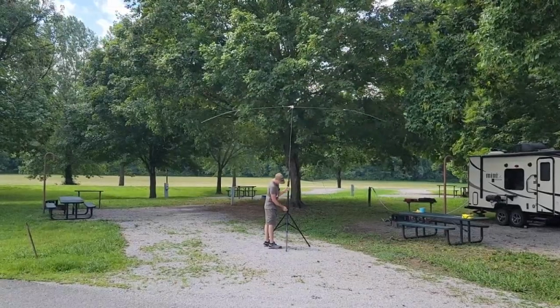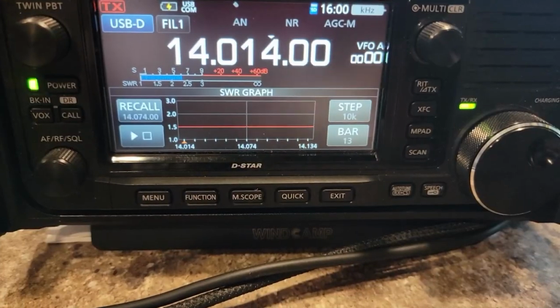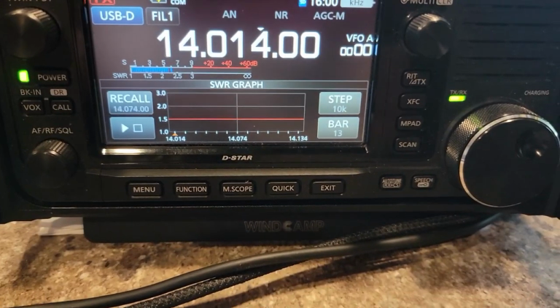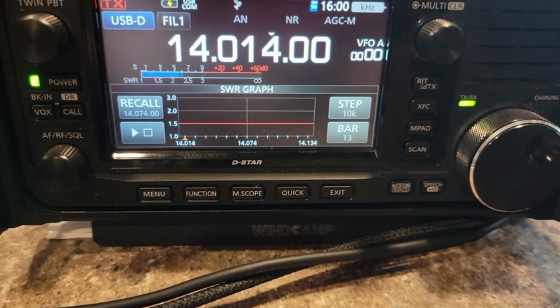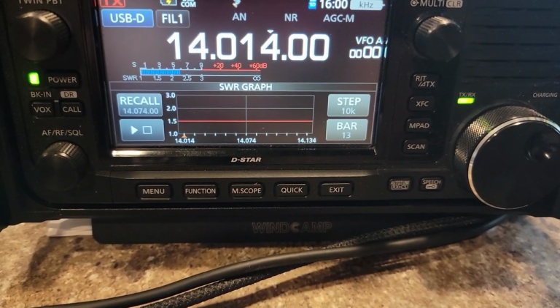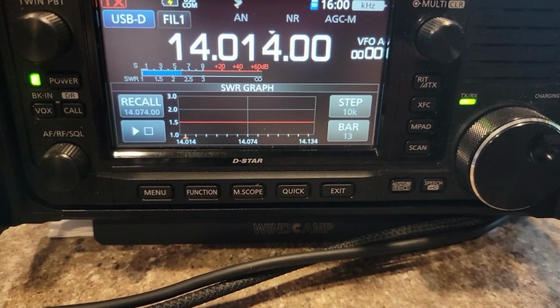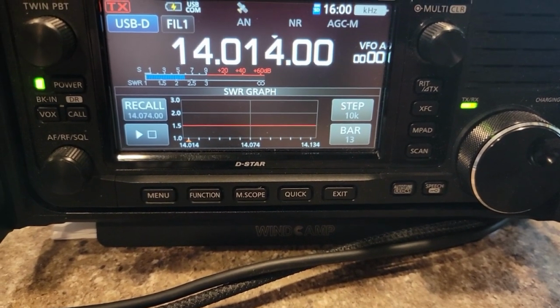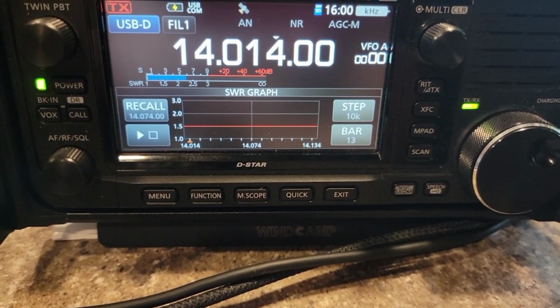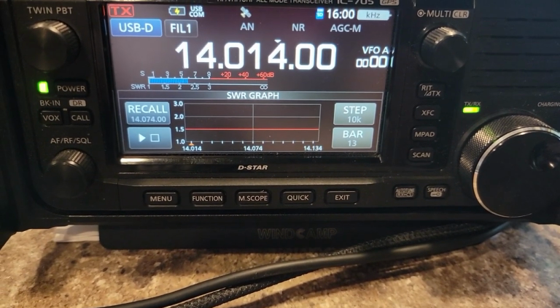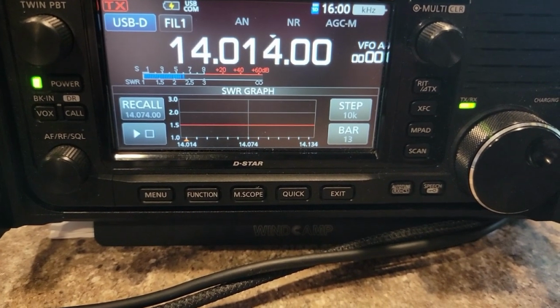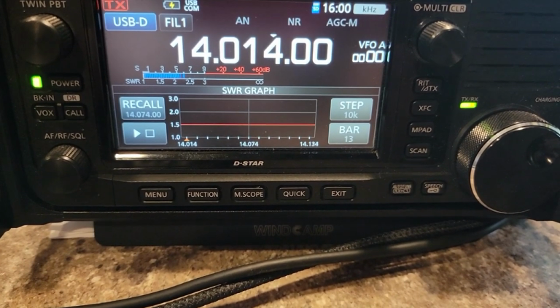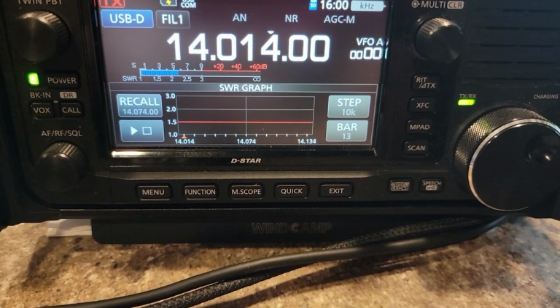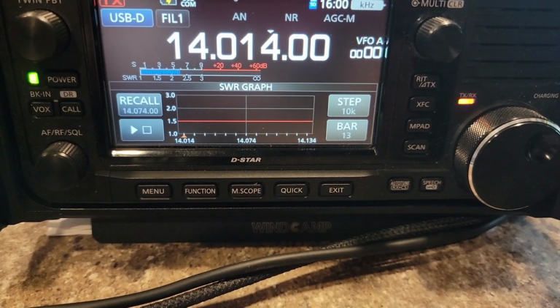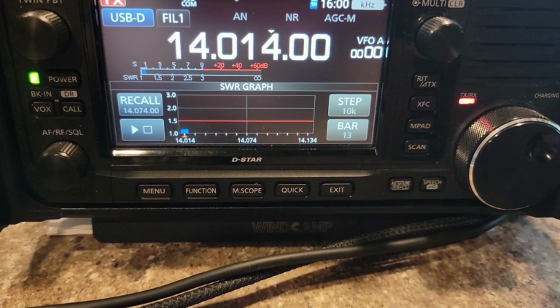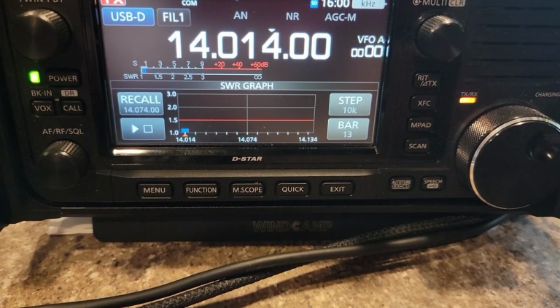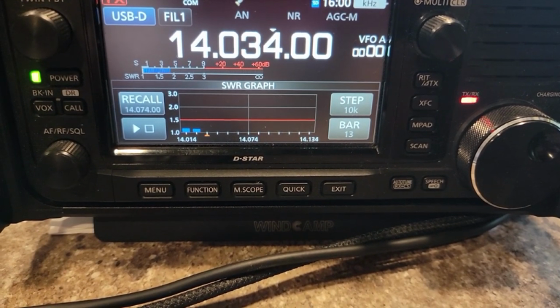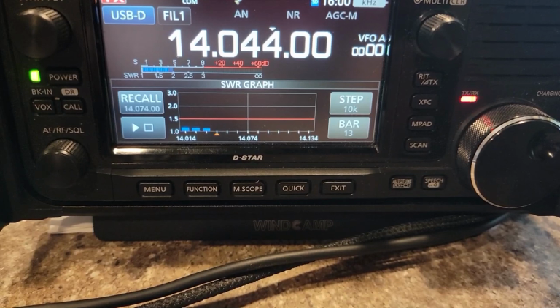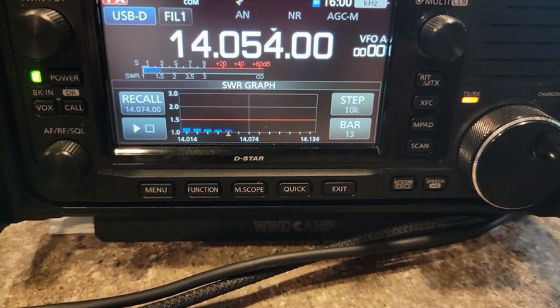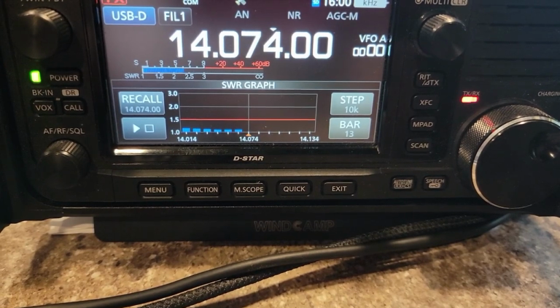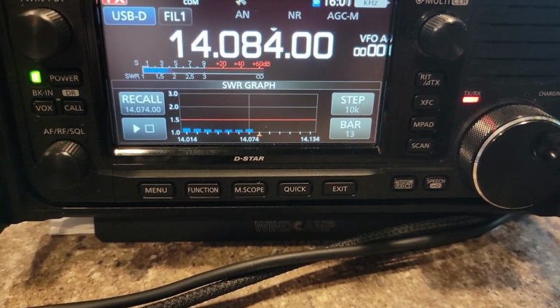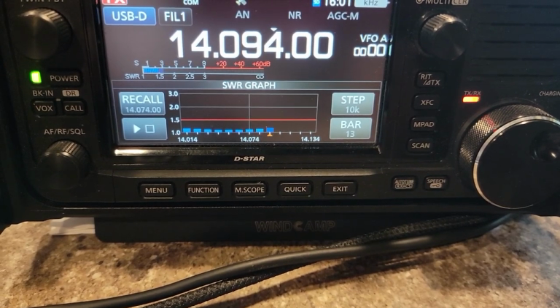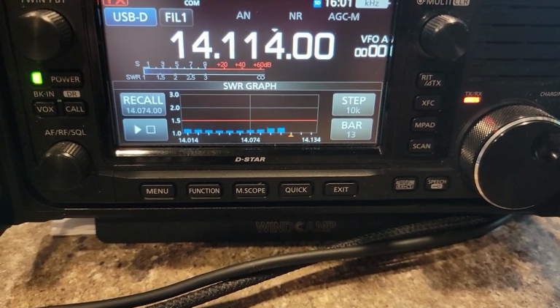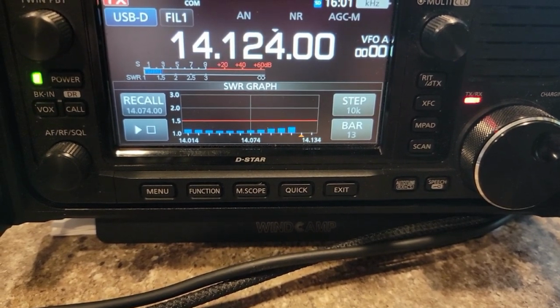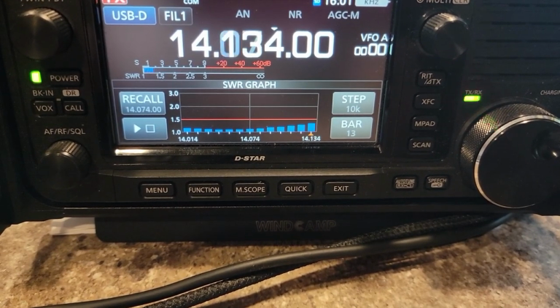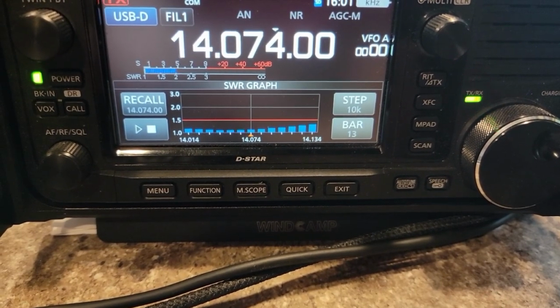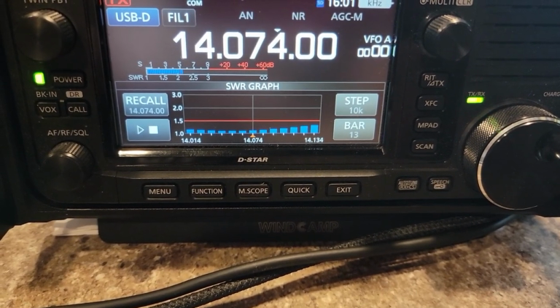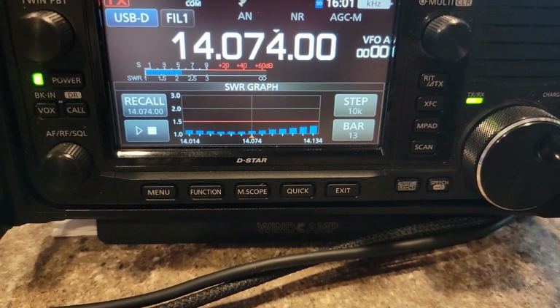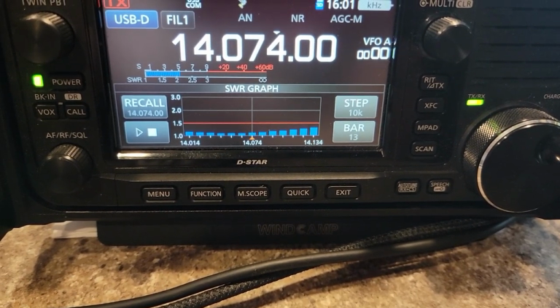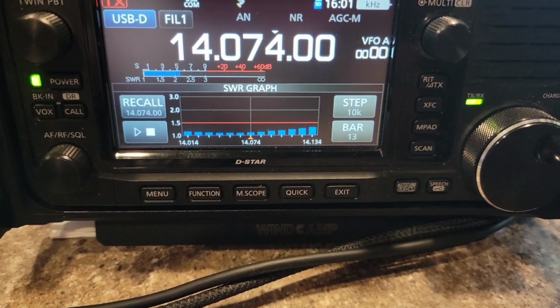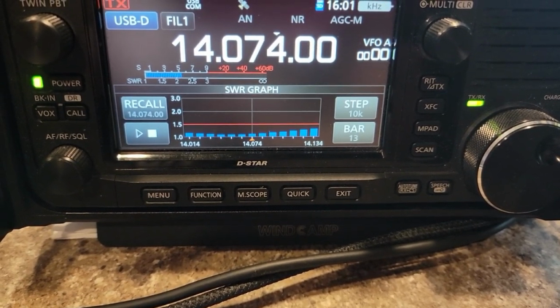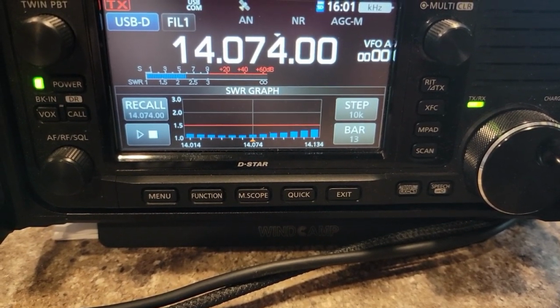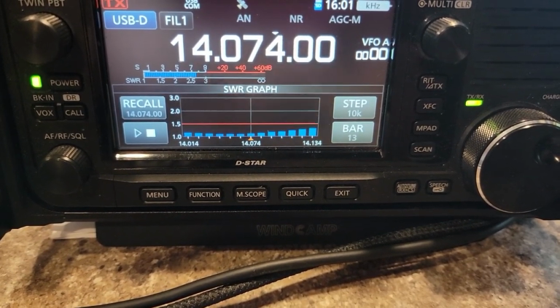The SWR scan on the IC-705. Not bad at all.